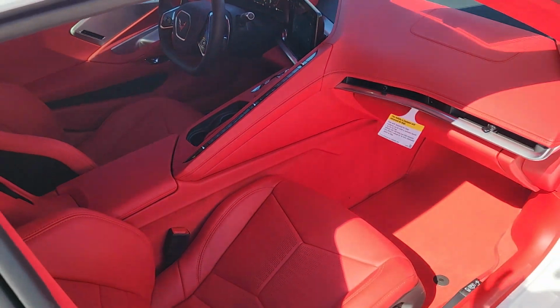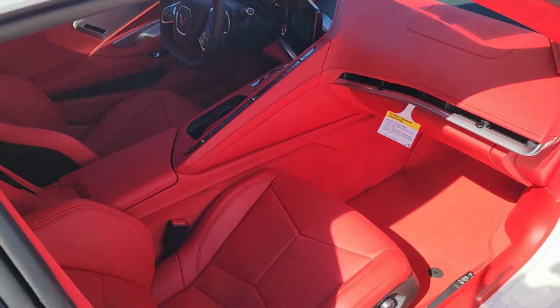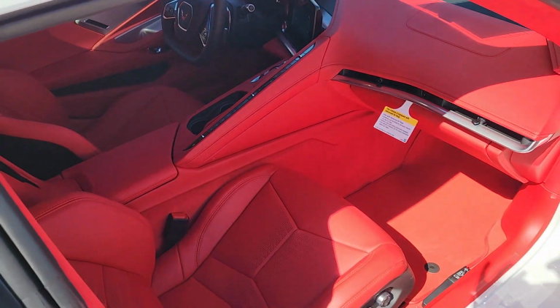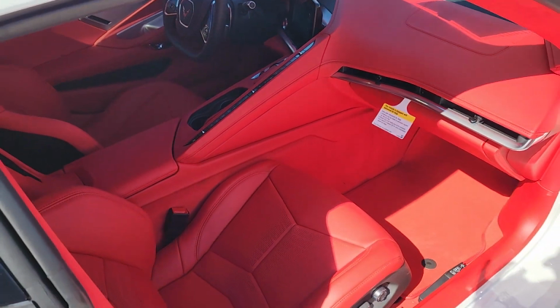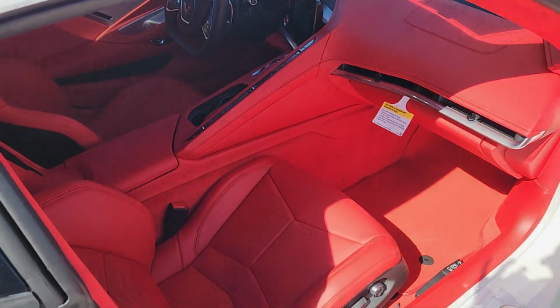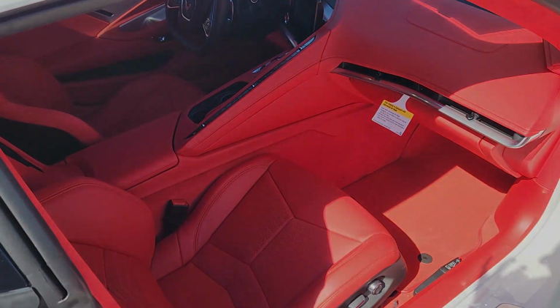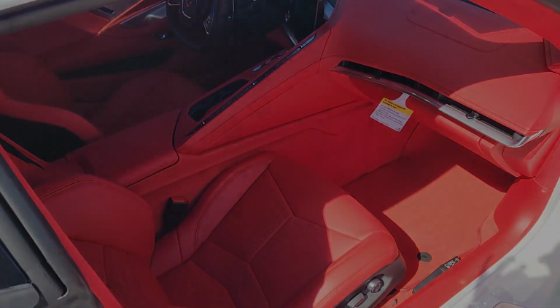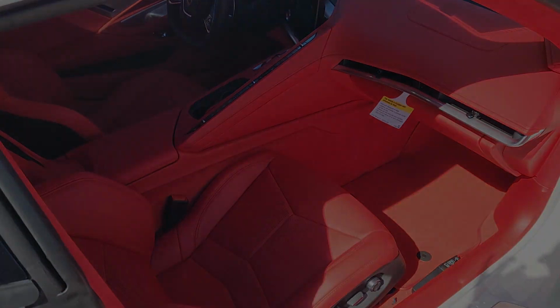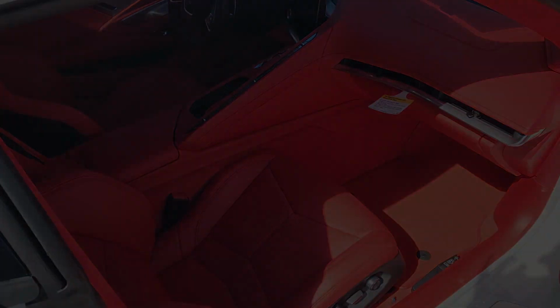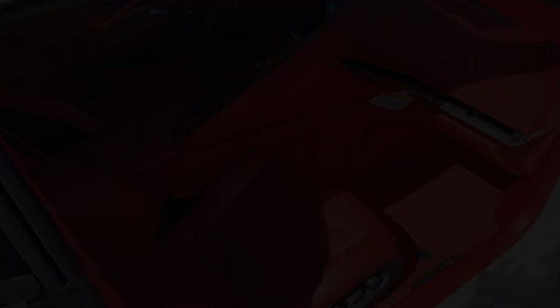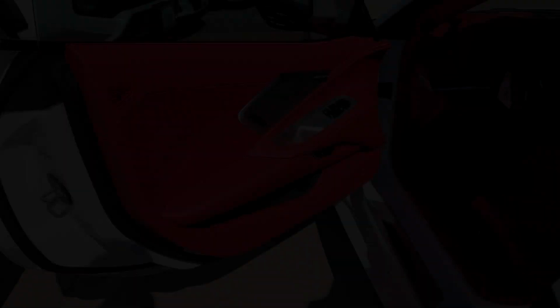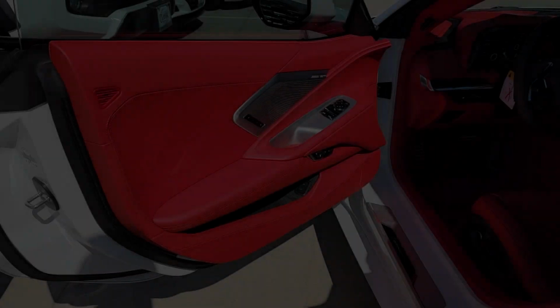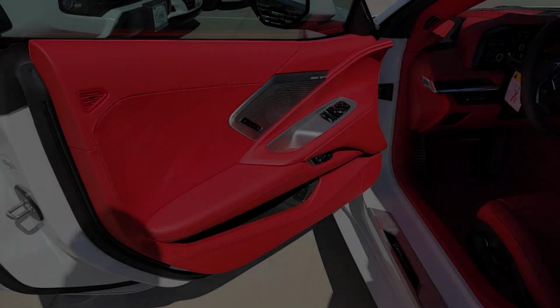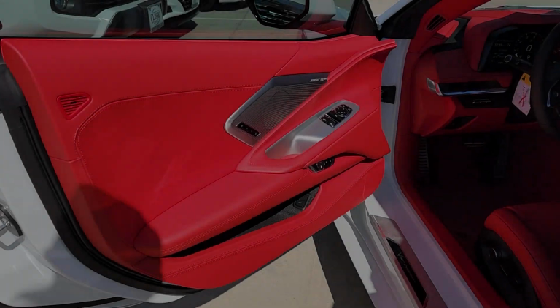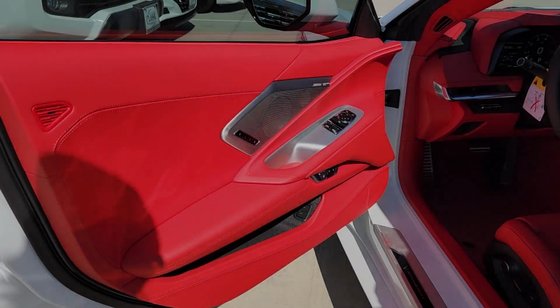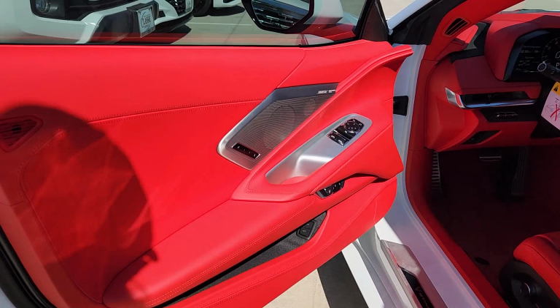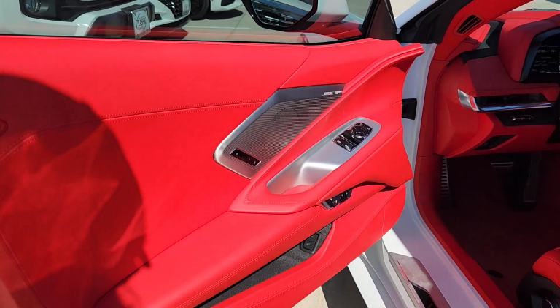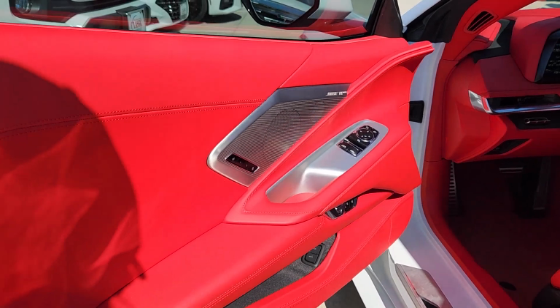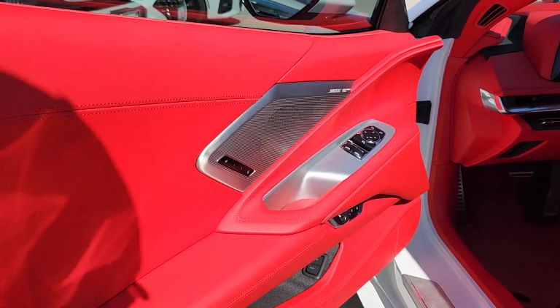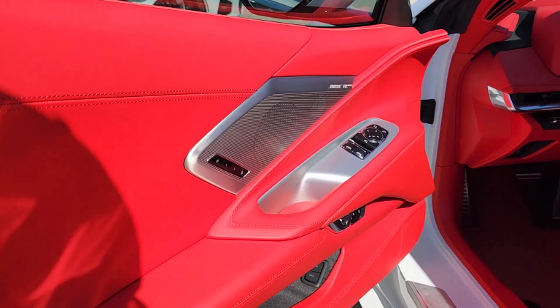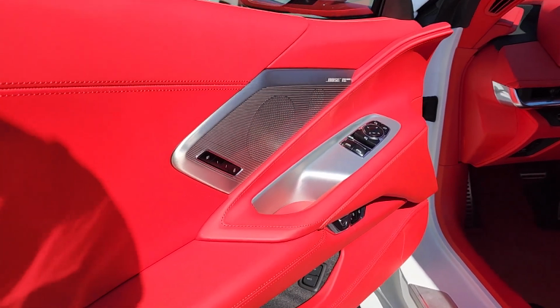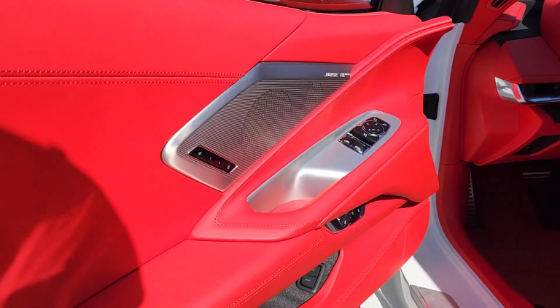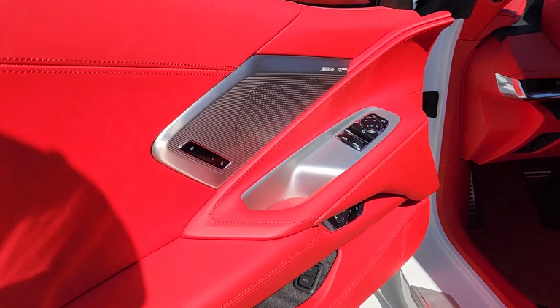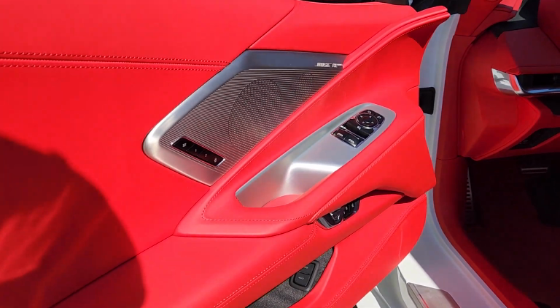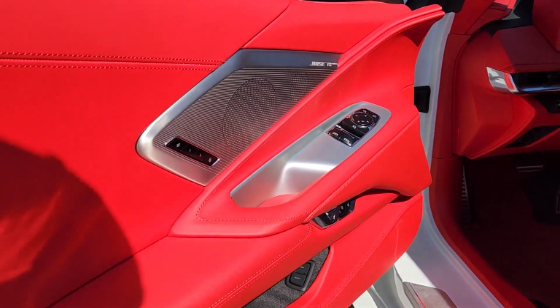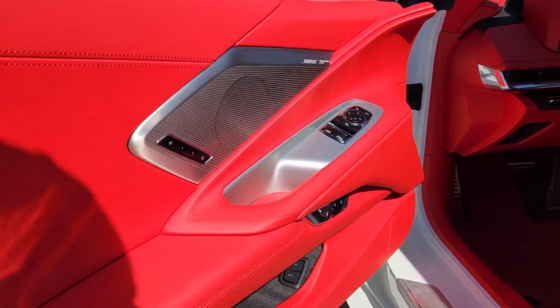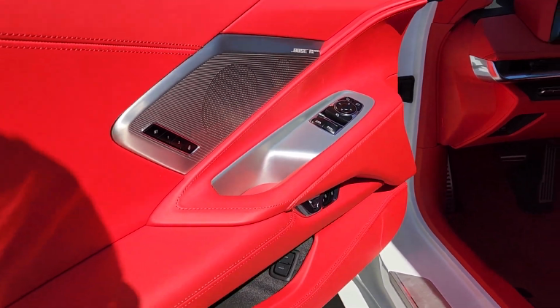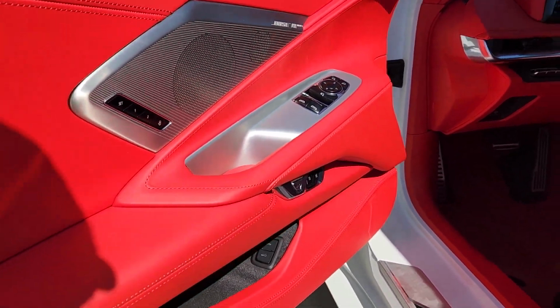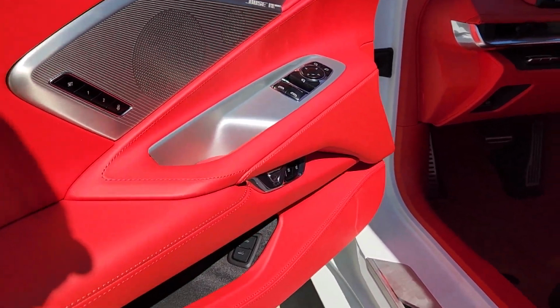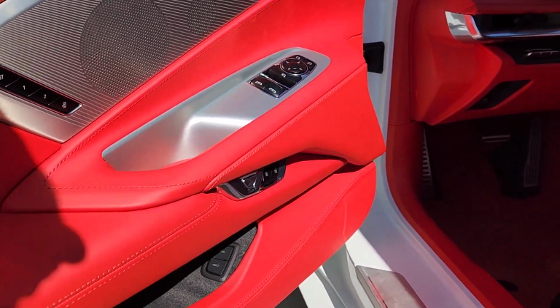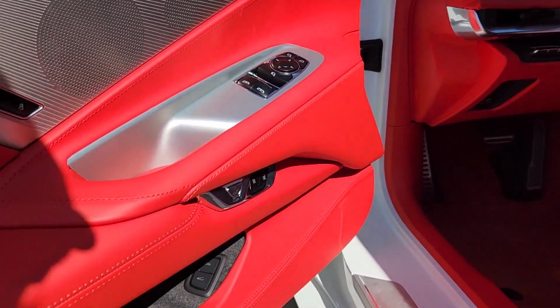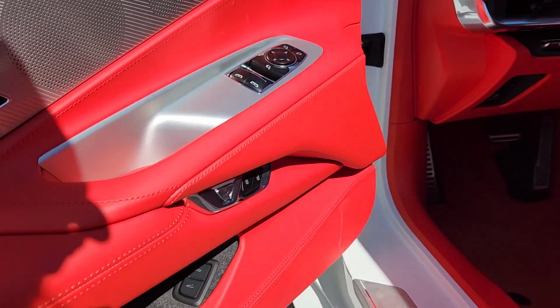There are those who dream and those who do. Don't just dream — get behind the wheel of the Corvette.